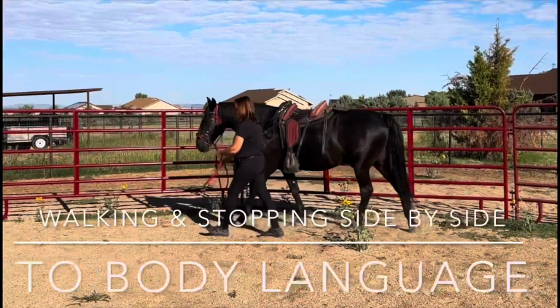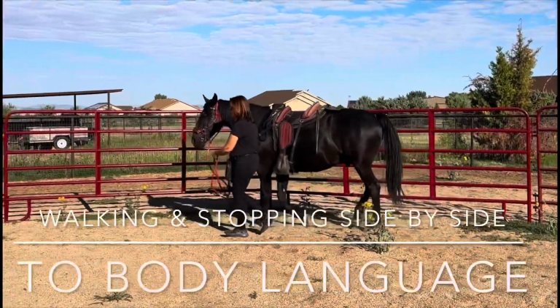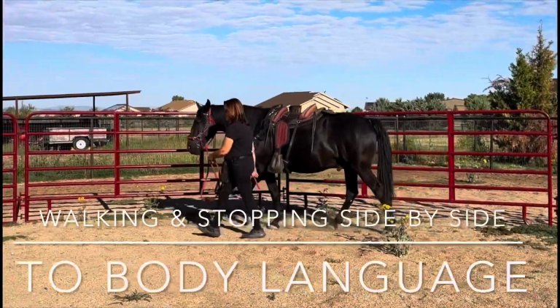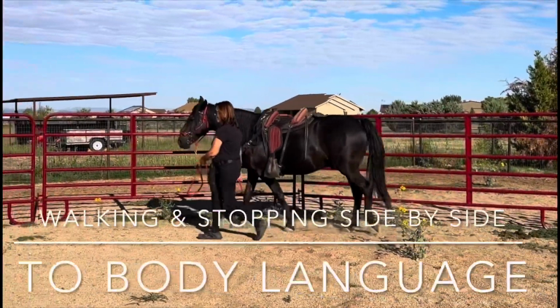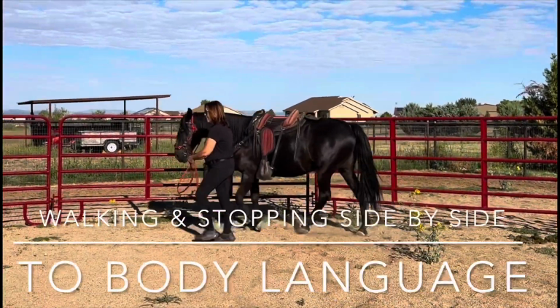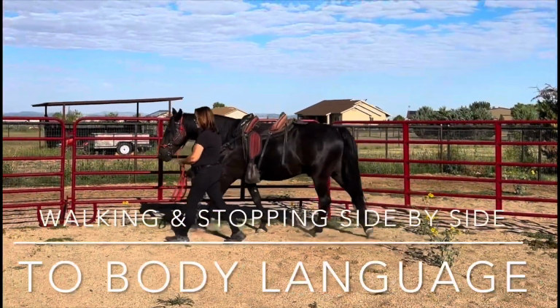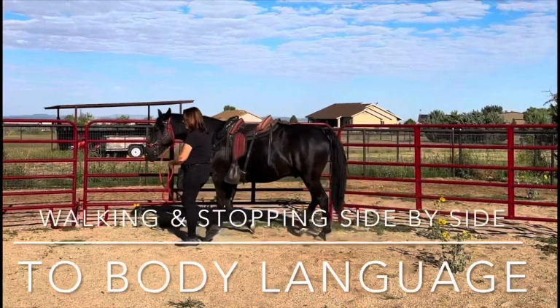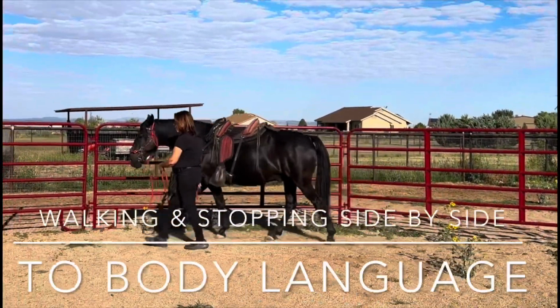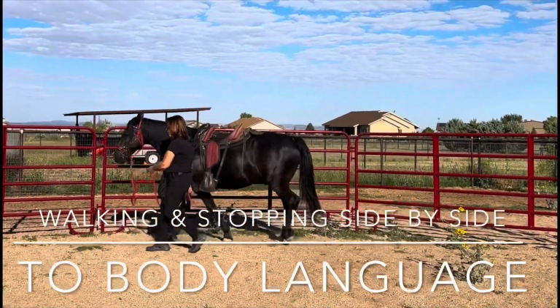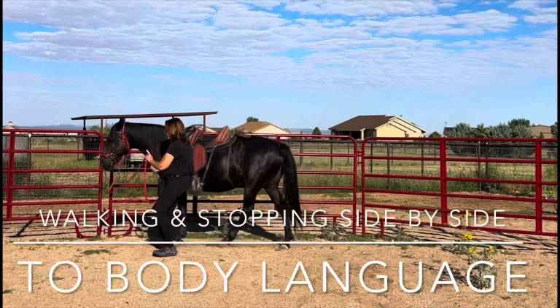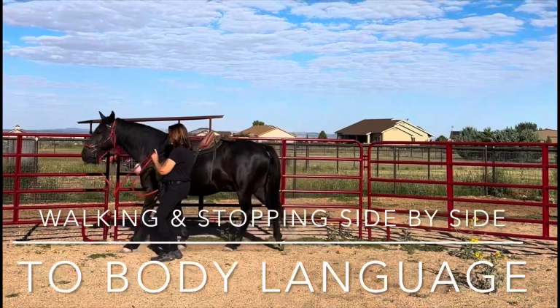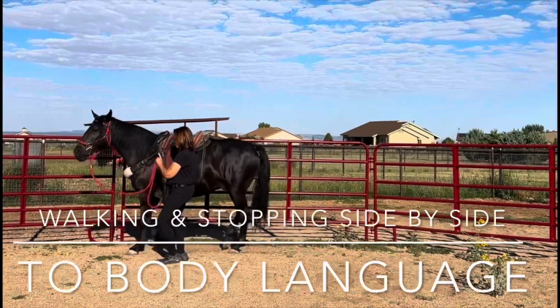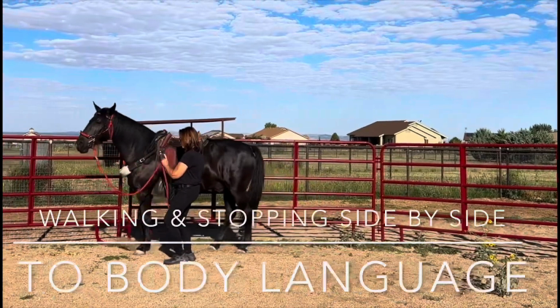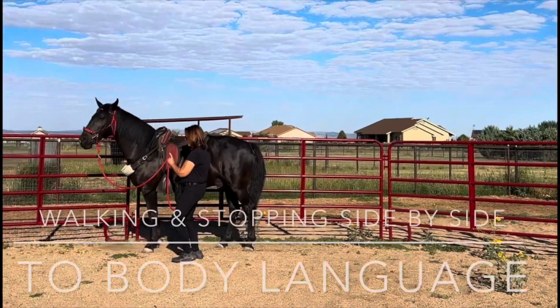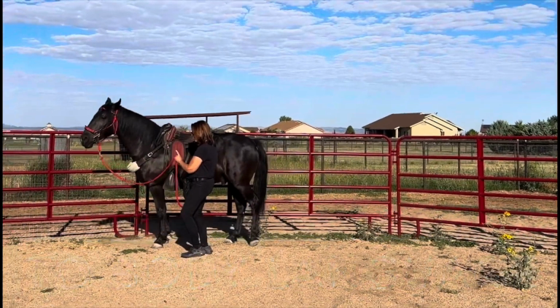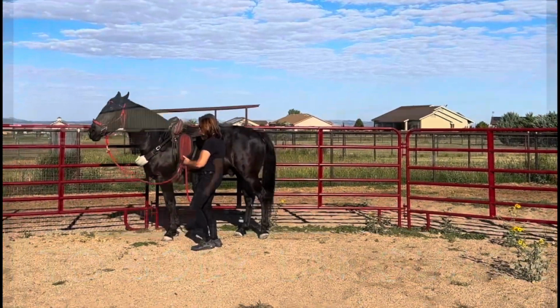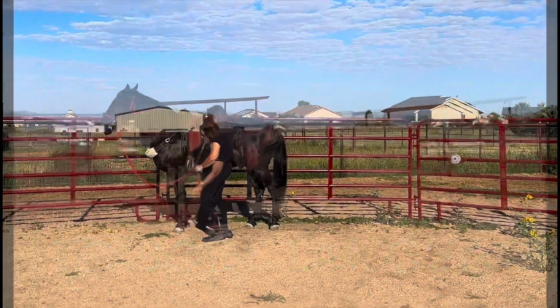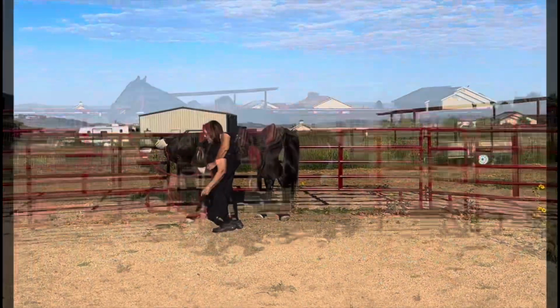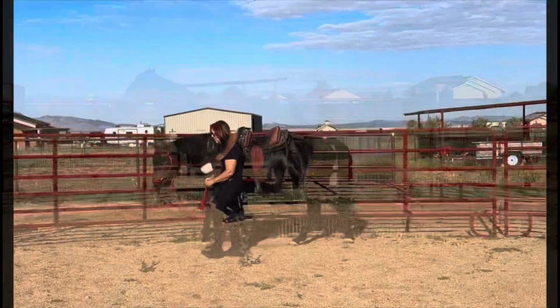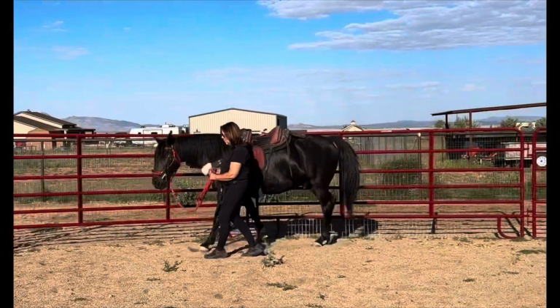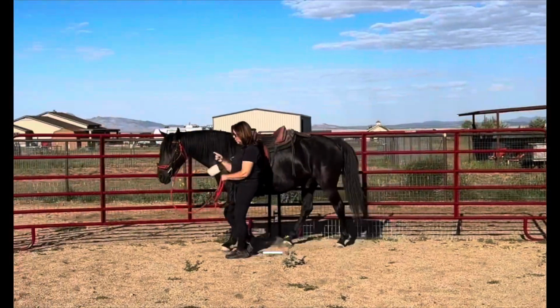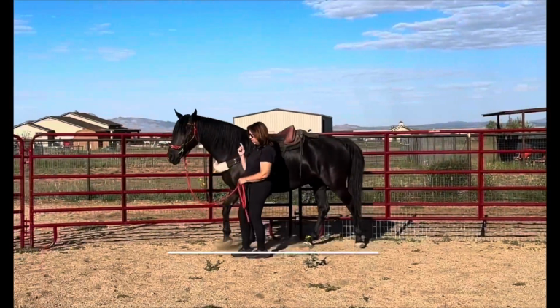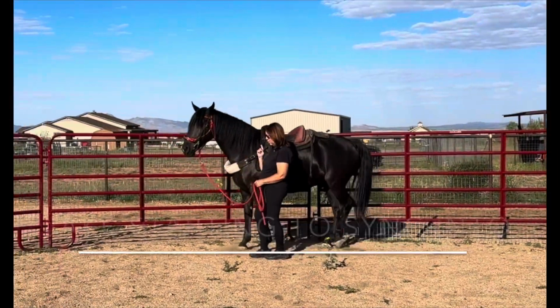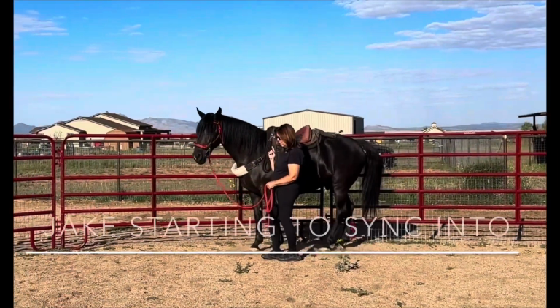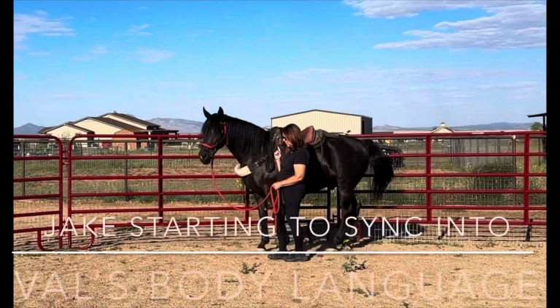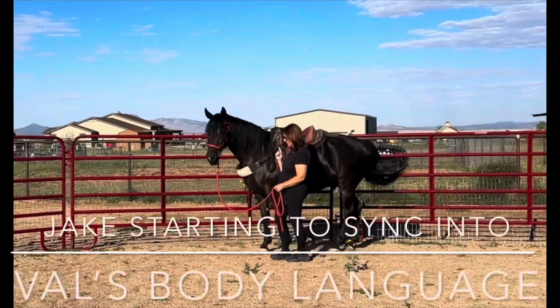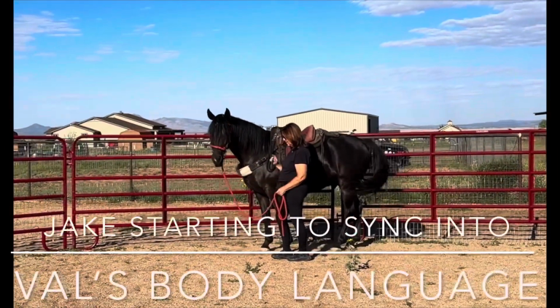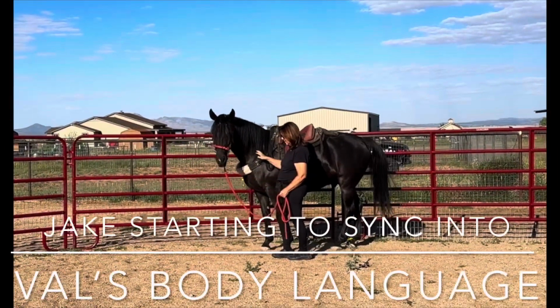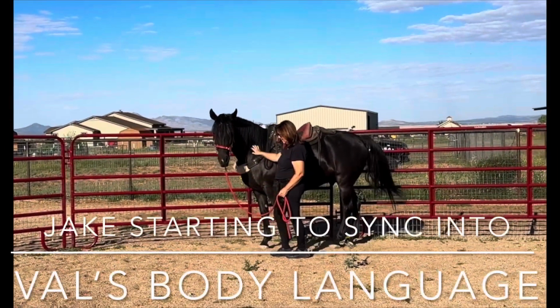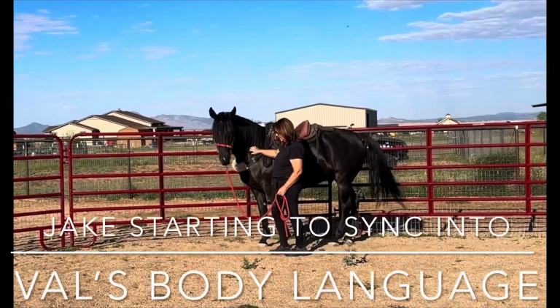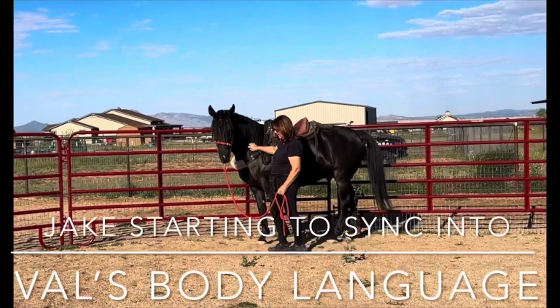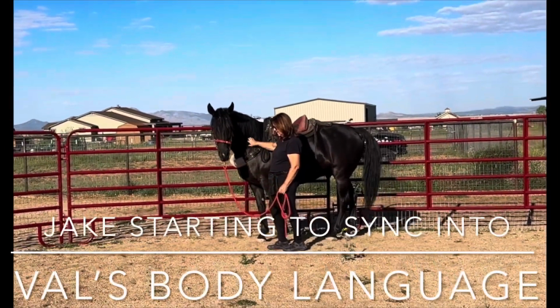Inhale, sigh, and stop. Lift your left hand. There you go. Perfect. Good job. Nice. Very nice. Good job.